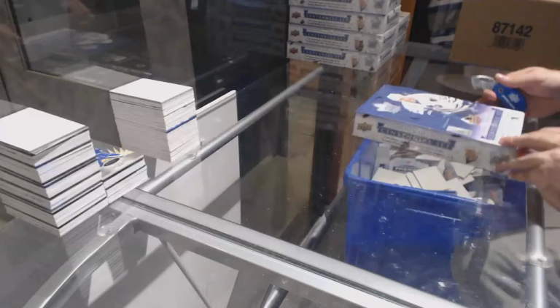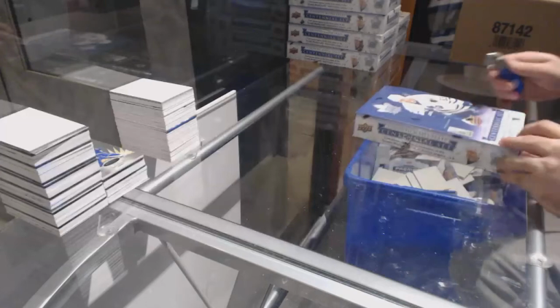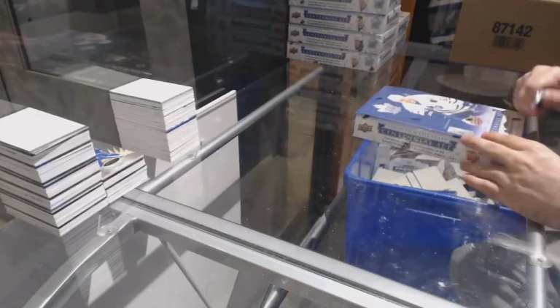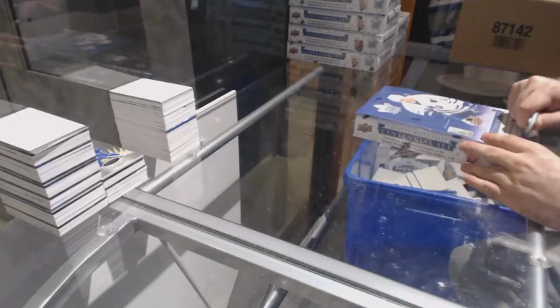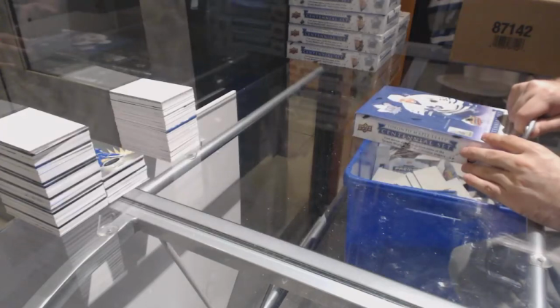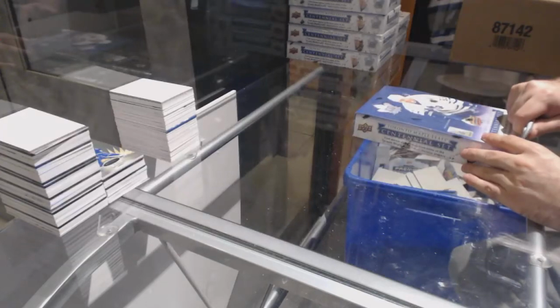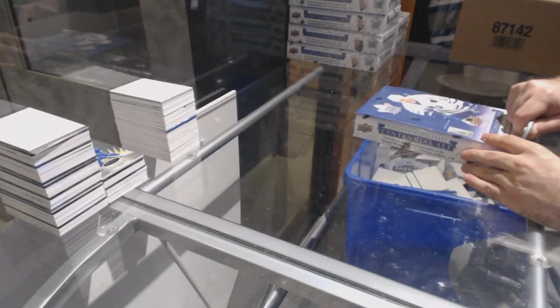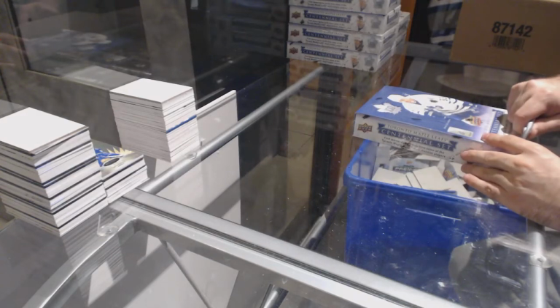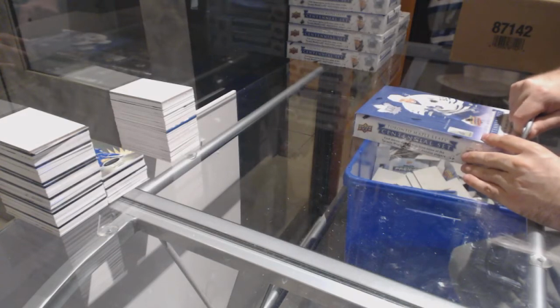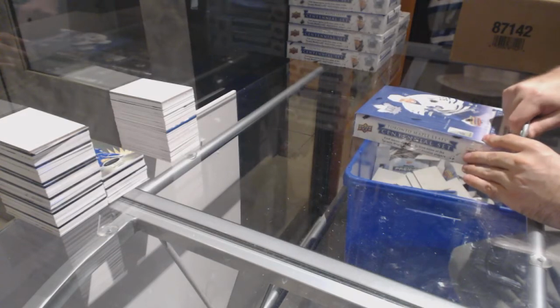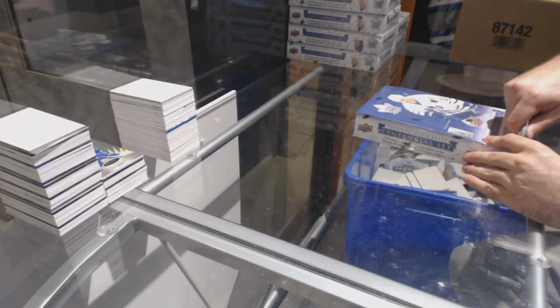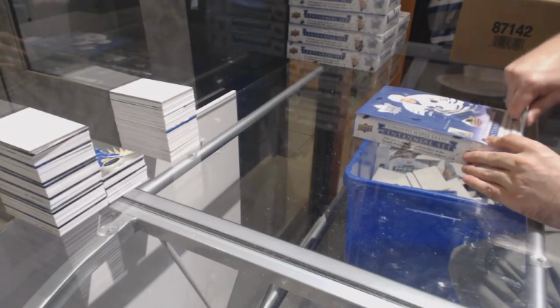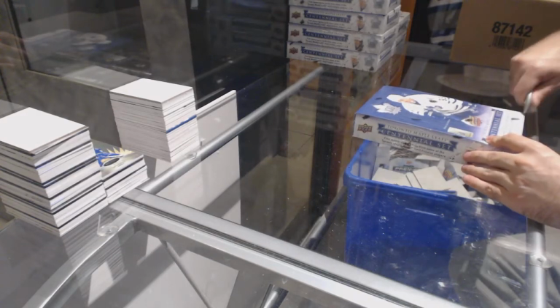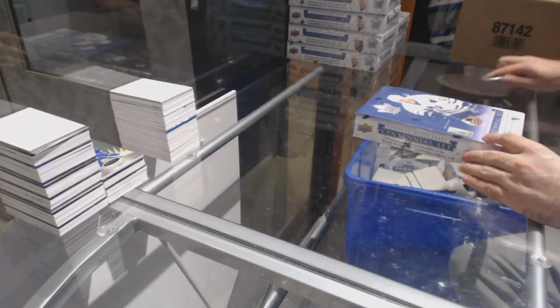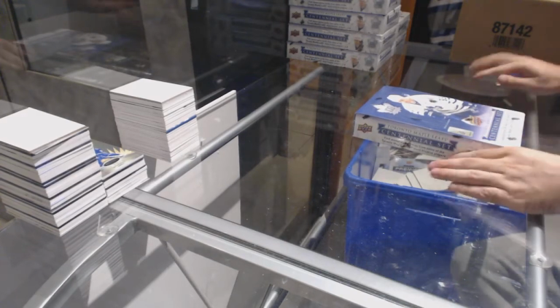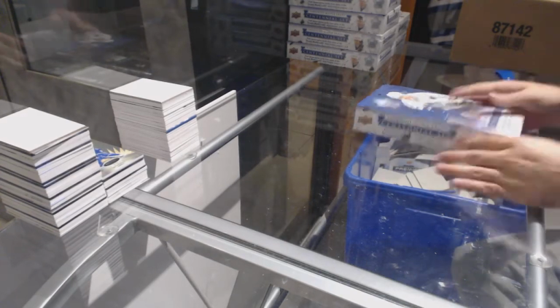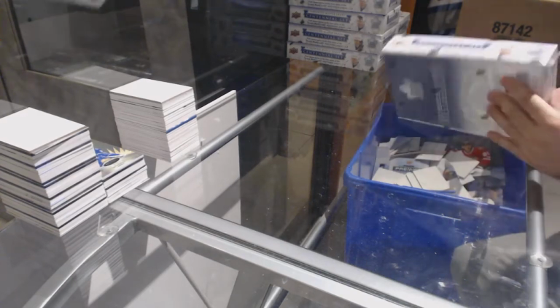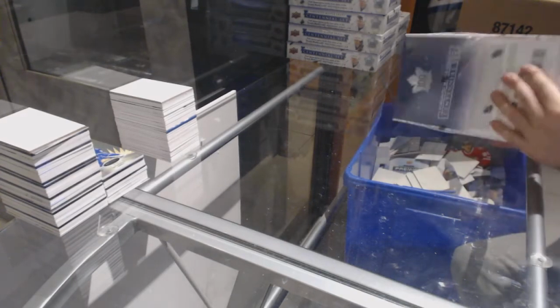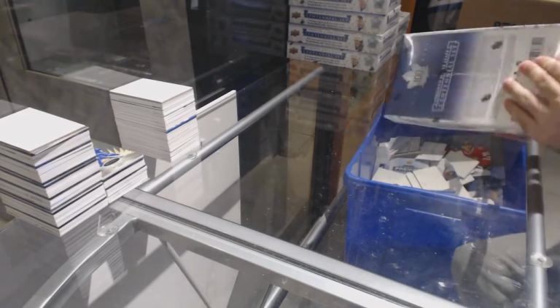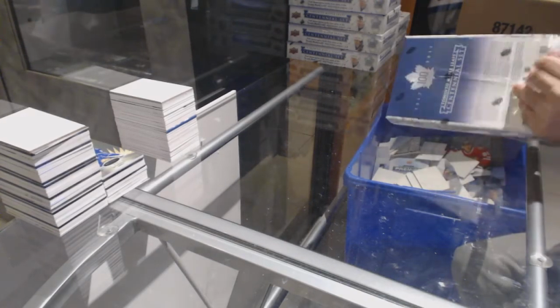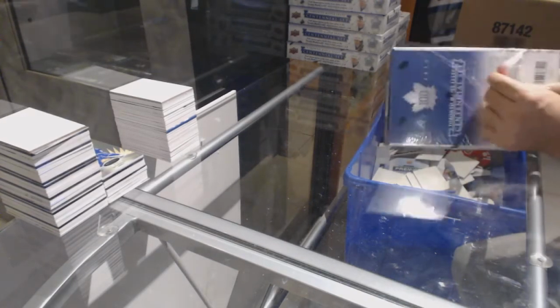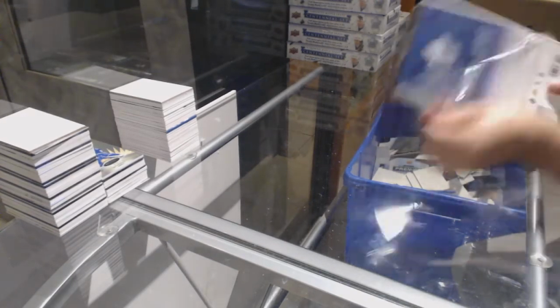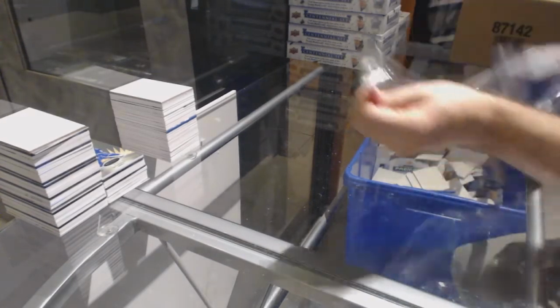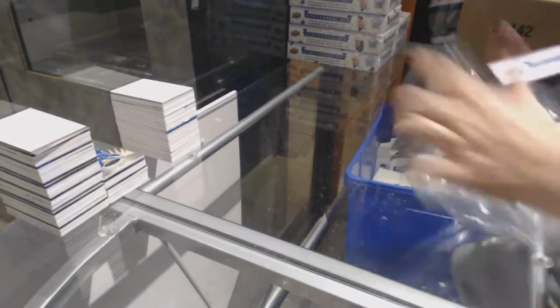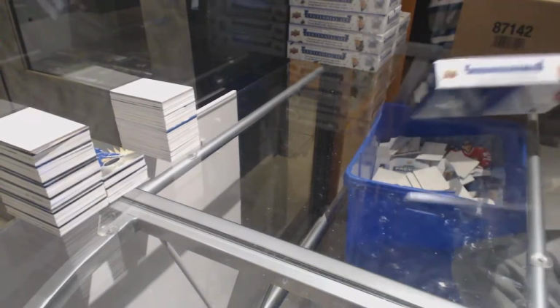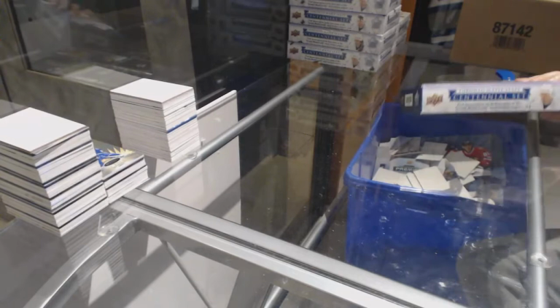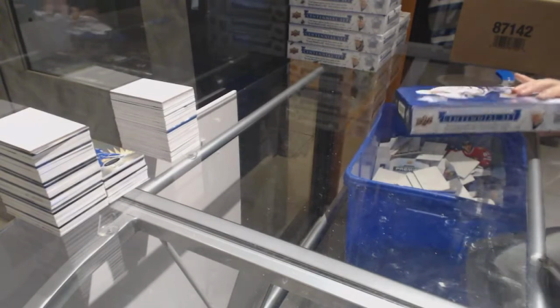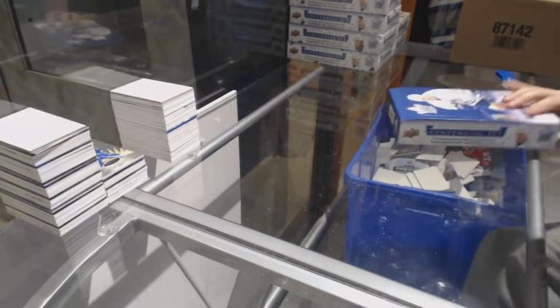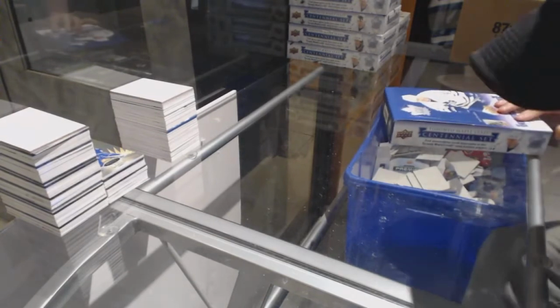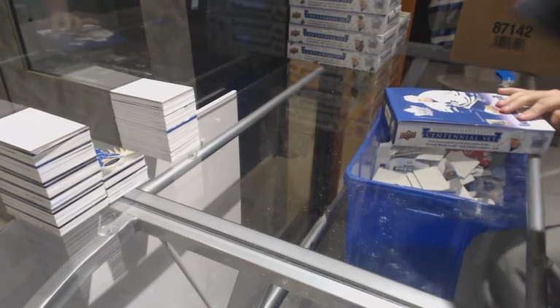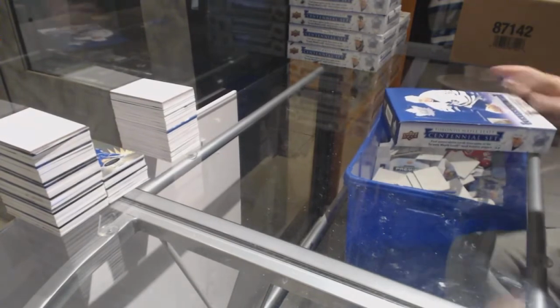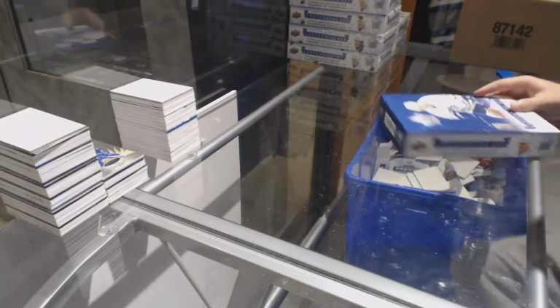Here we go — Bee Bristow's second box of Centennial. Again, good luck.